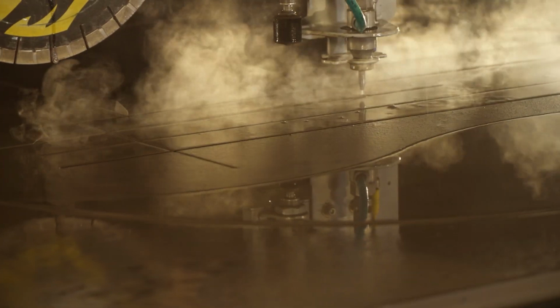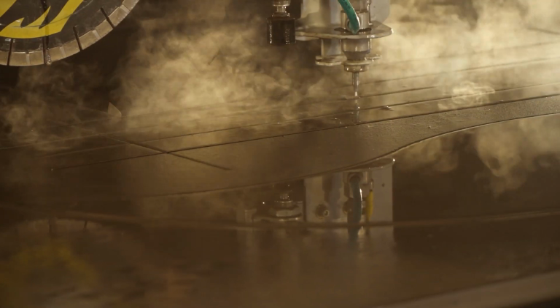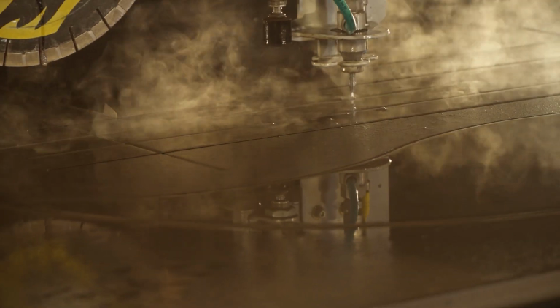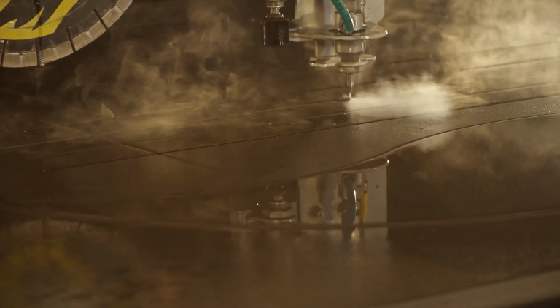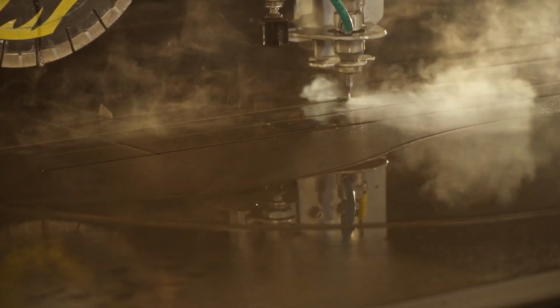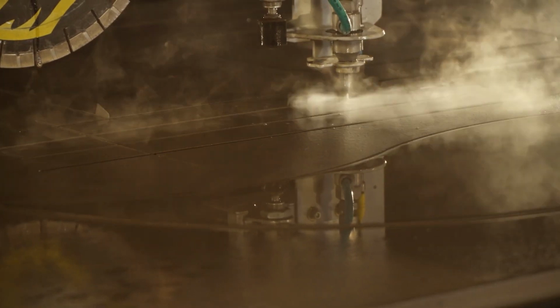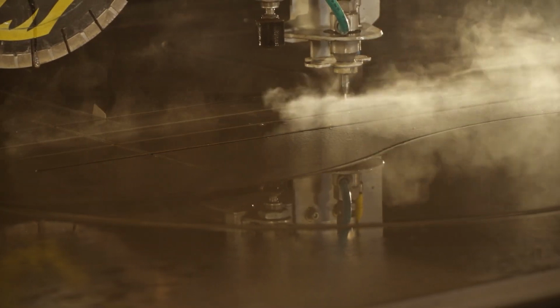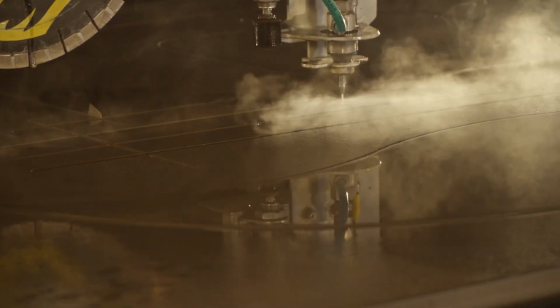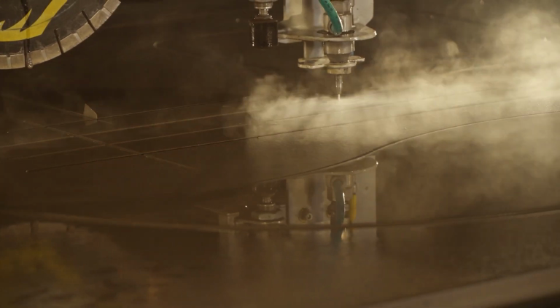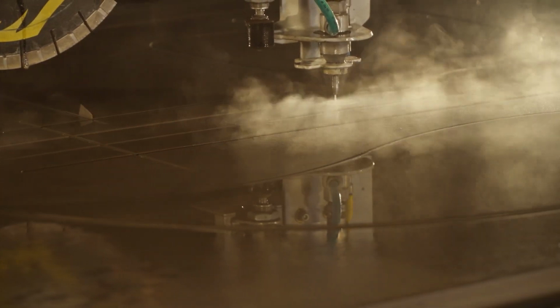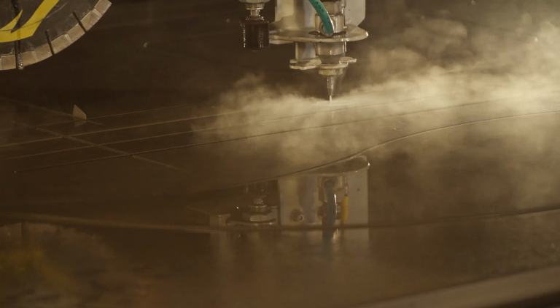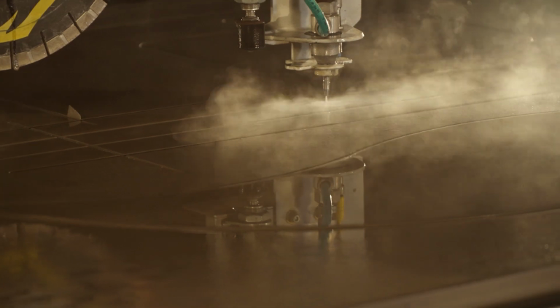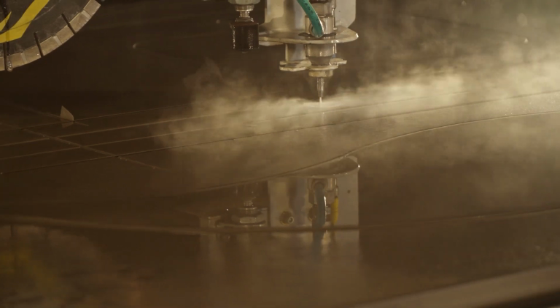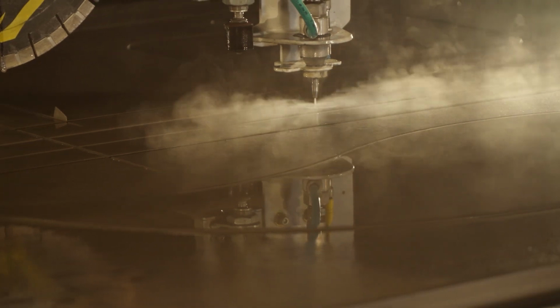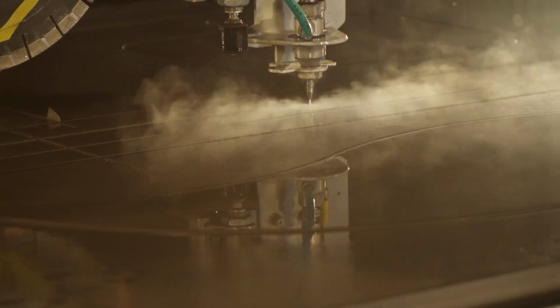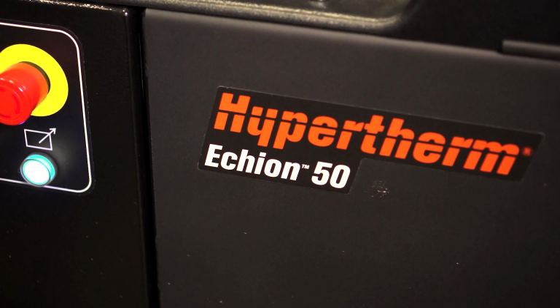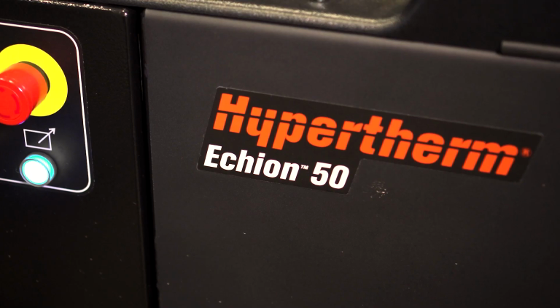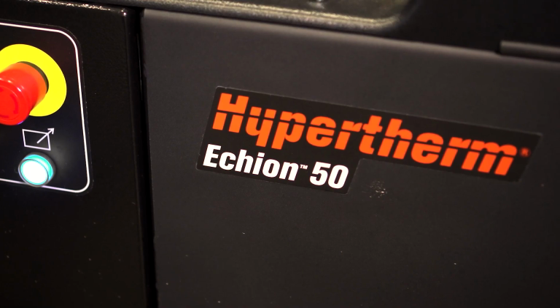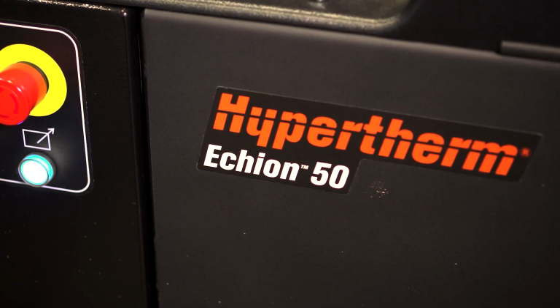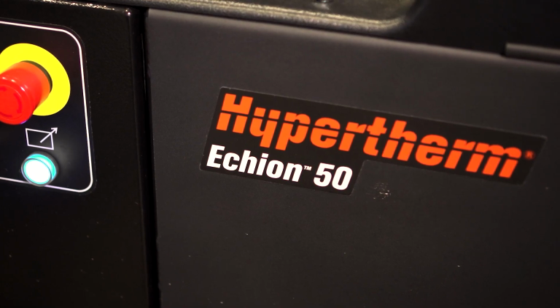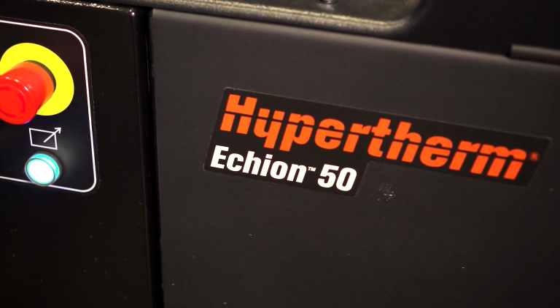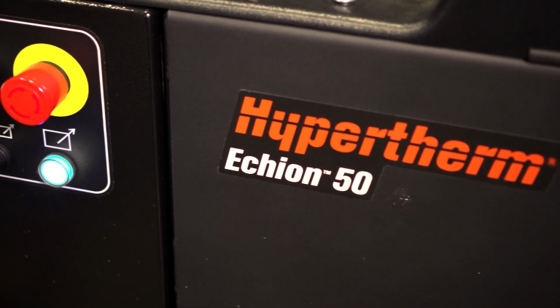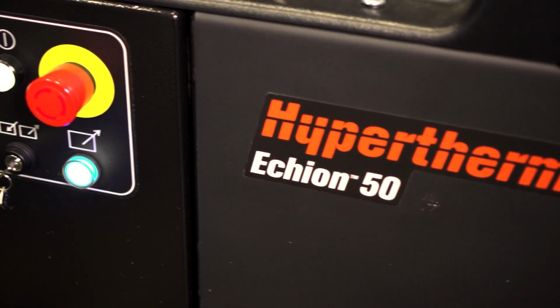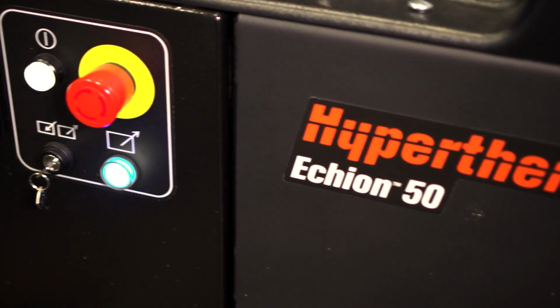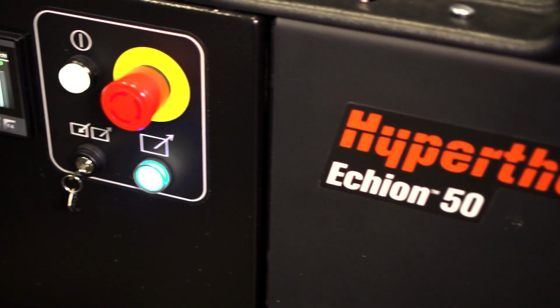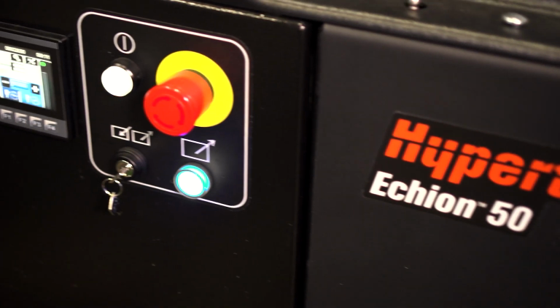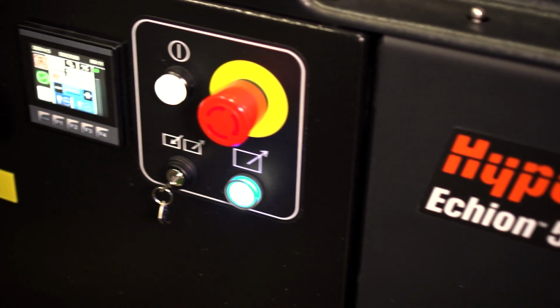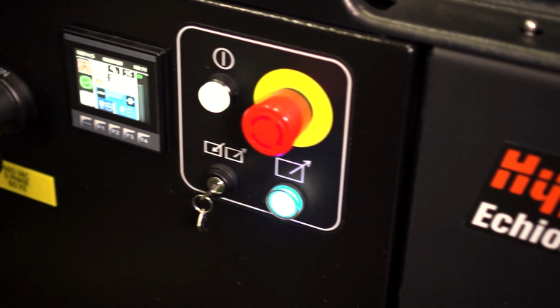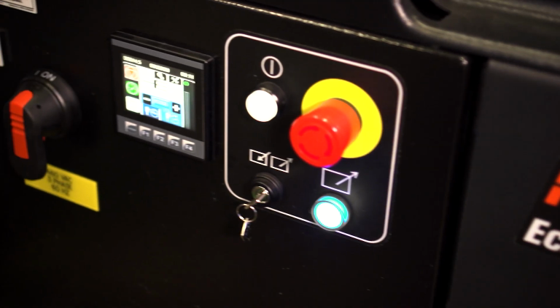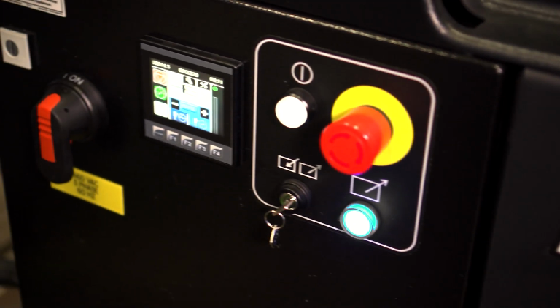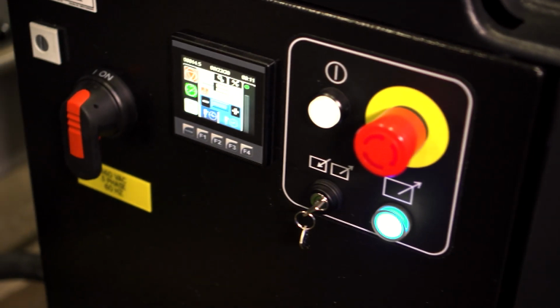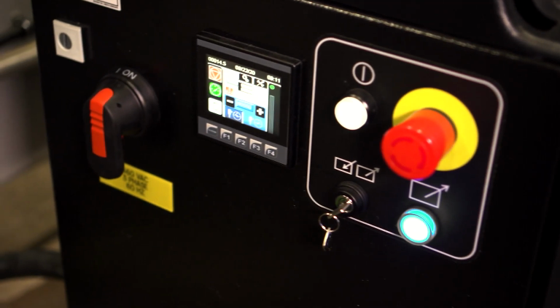Add this to other key pump features, and it's easy to see why Hypertherm is a leading force in water jet.